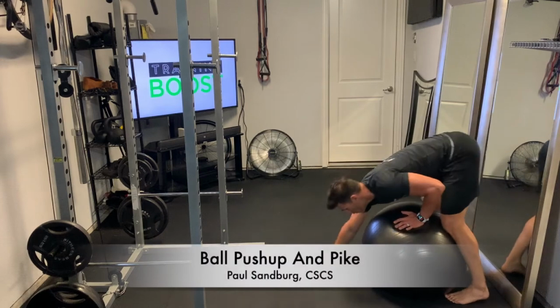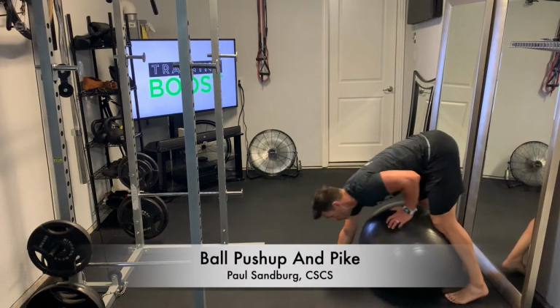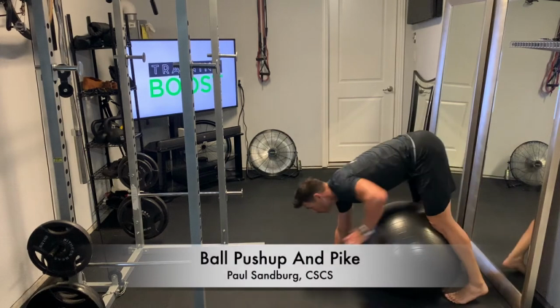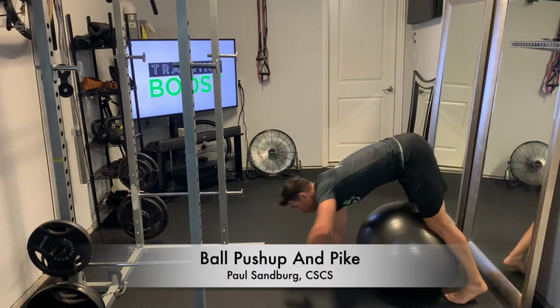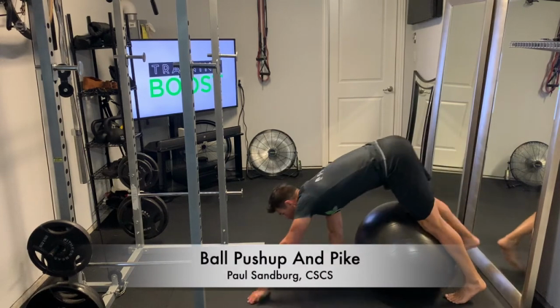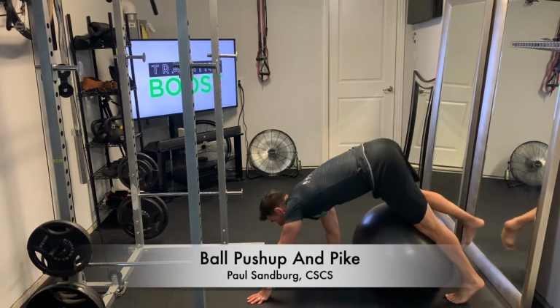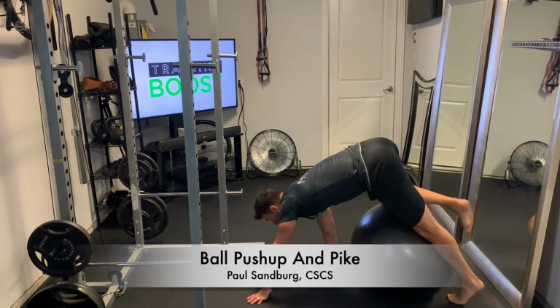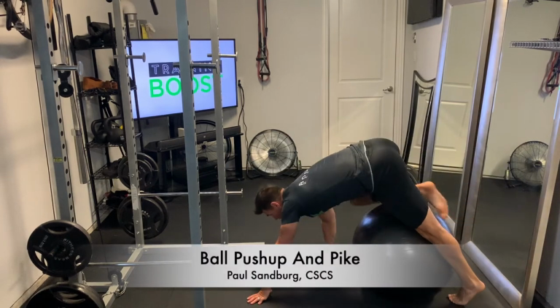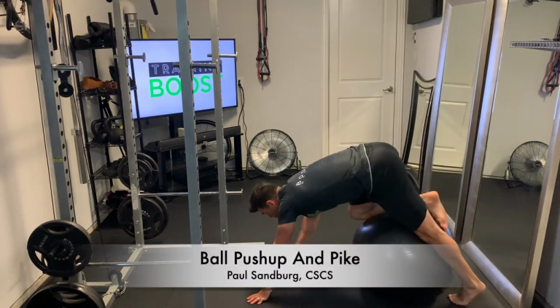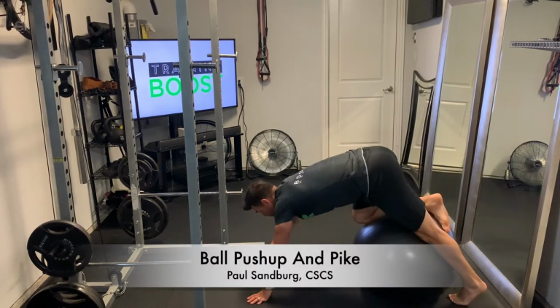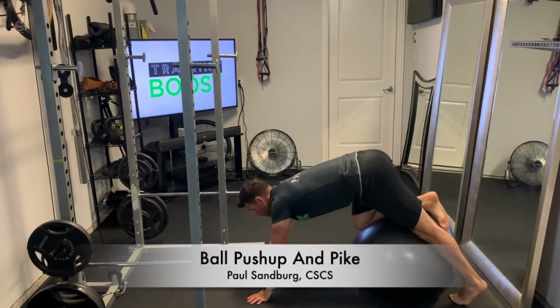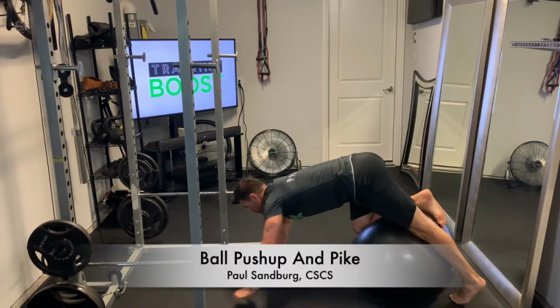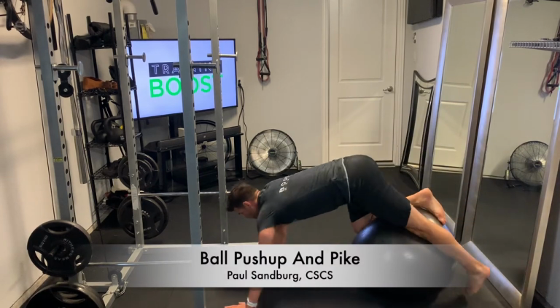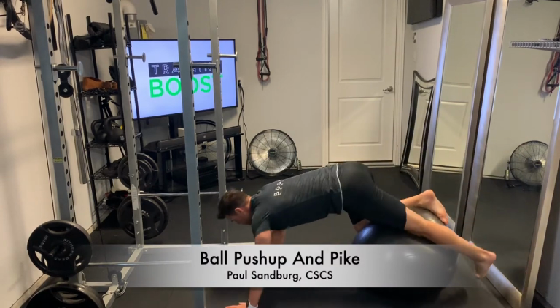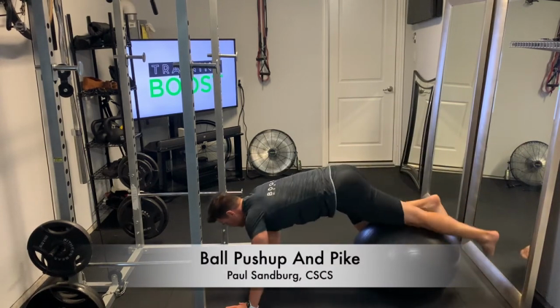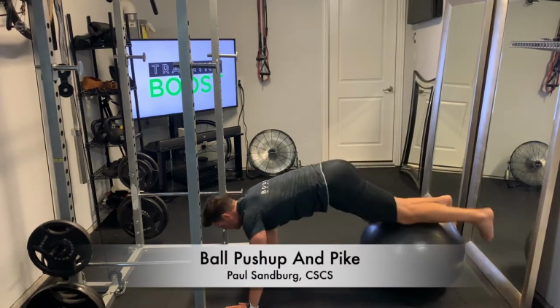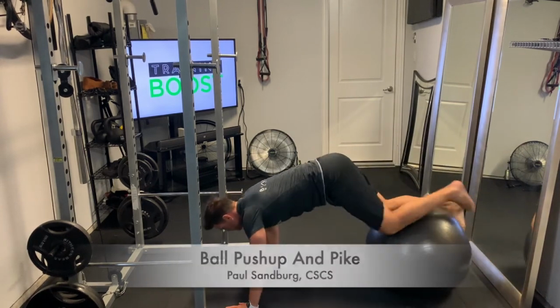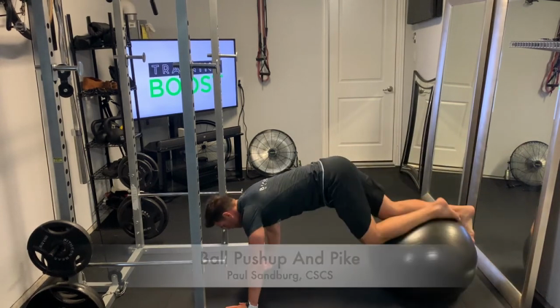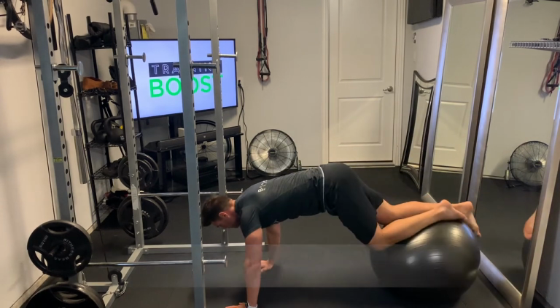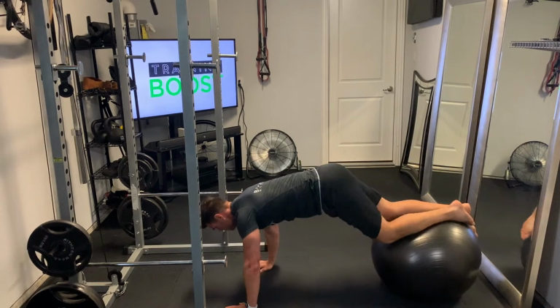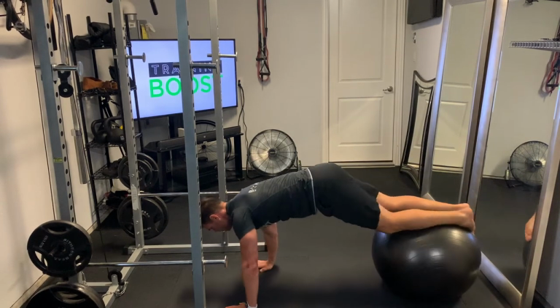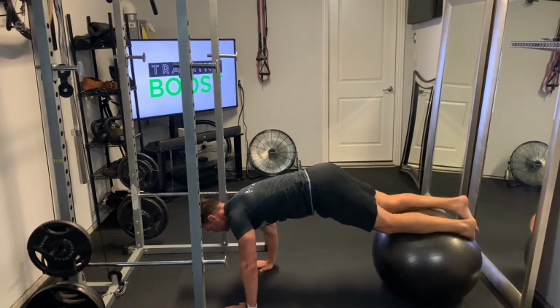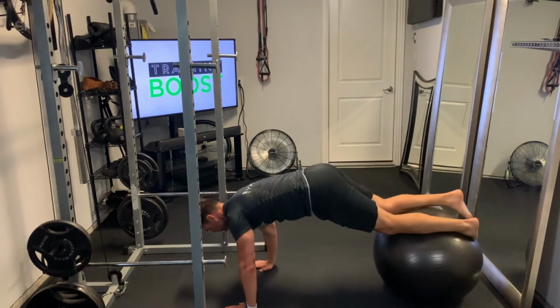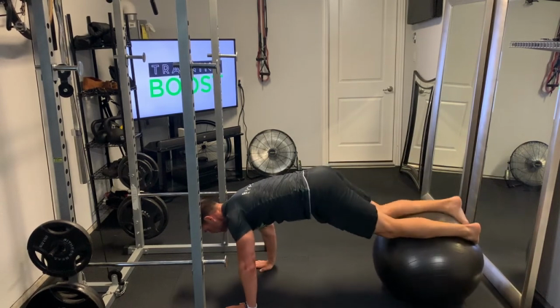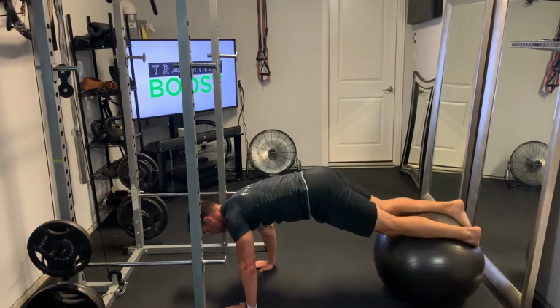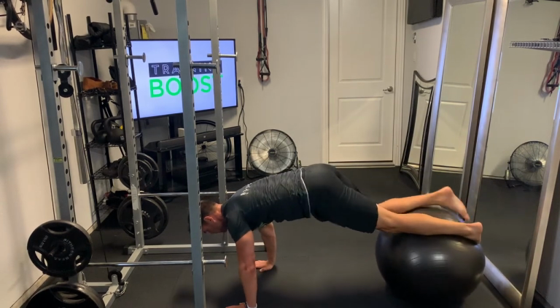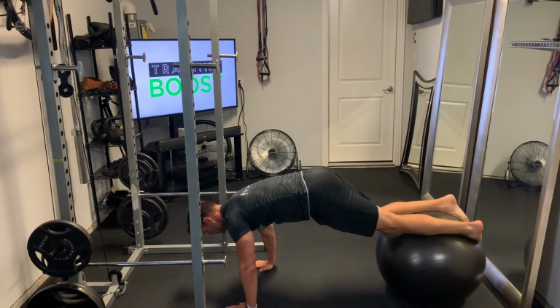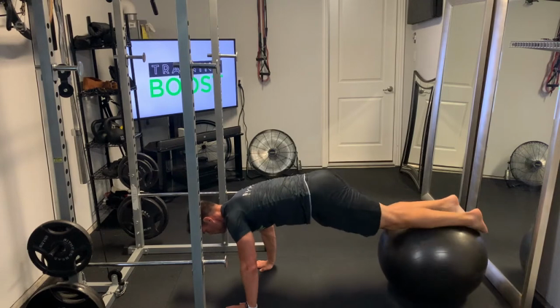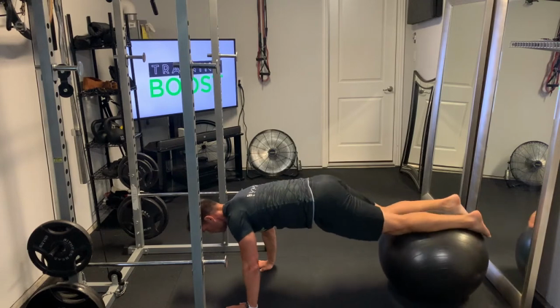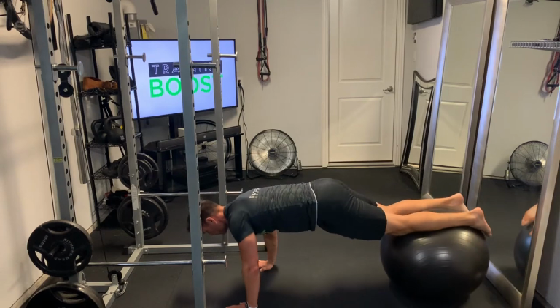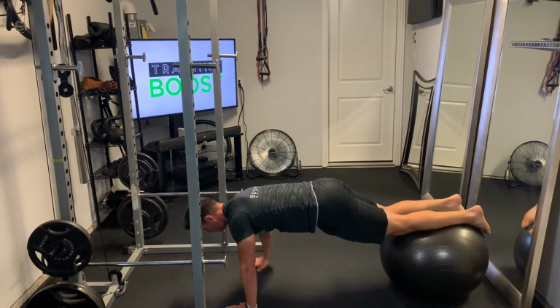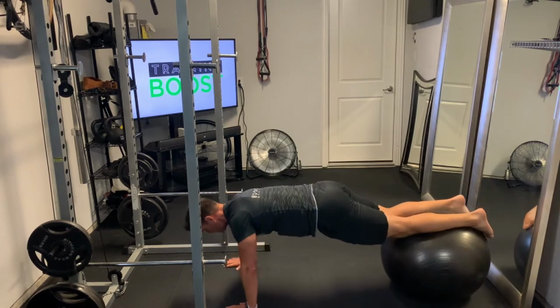This is the ball push-up and pike, a great exercise for the chest and core.